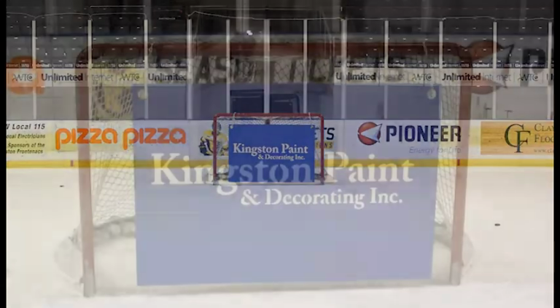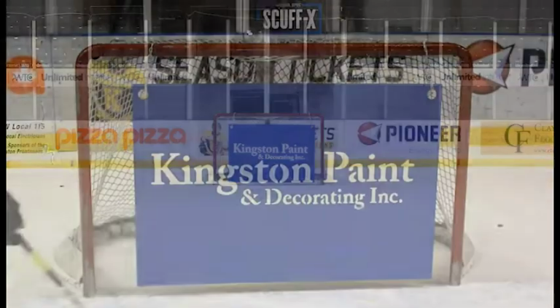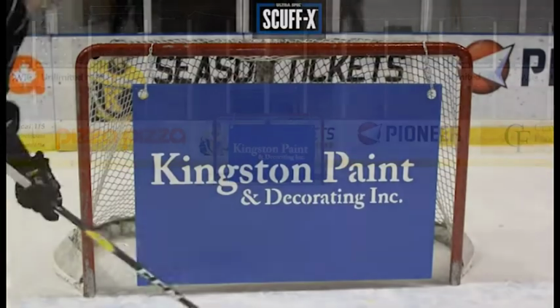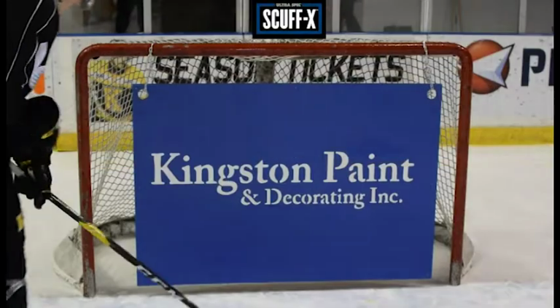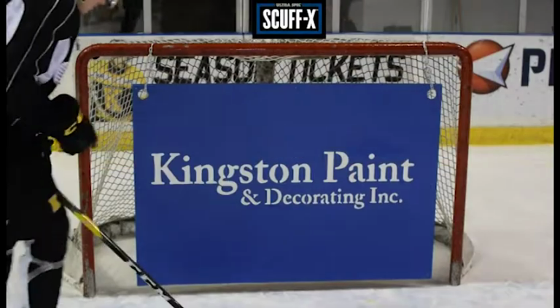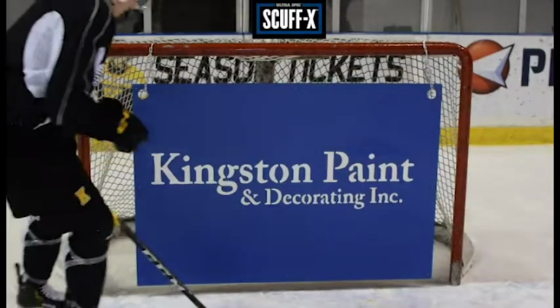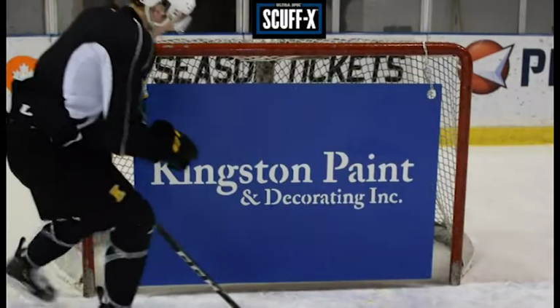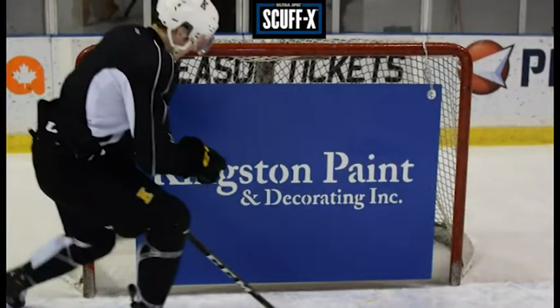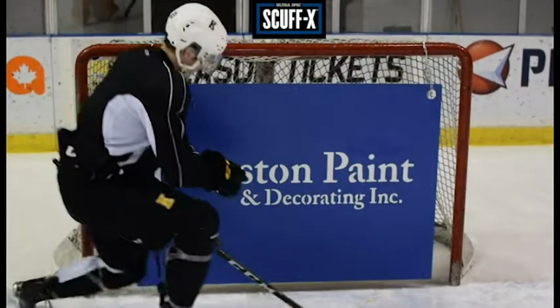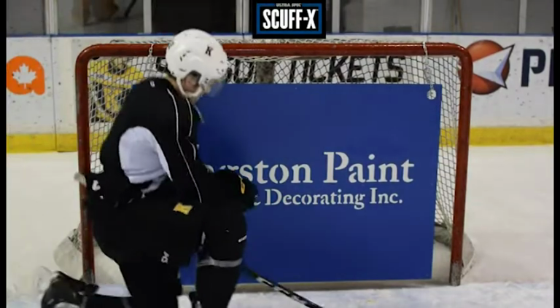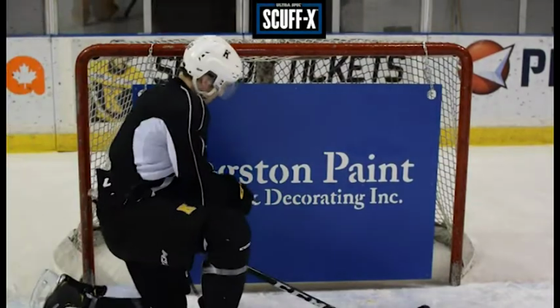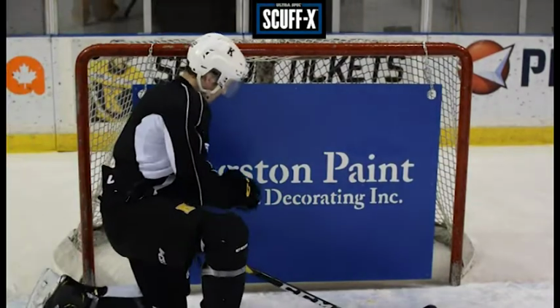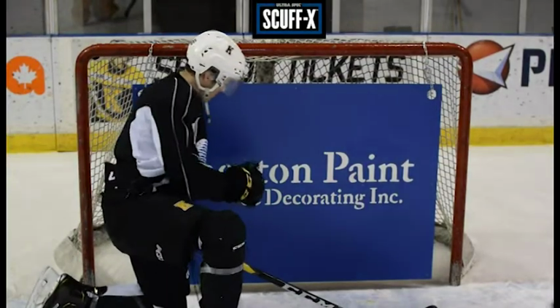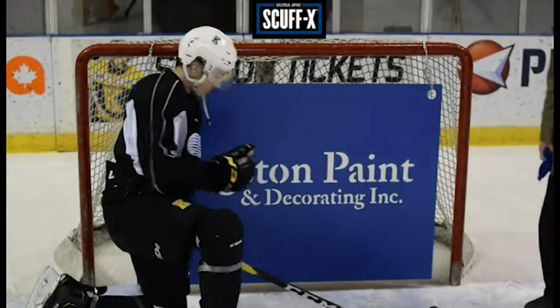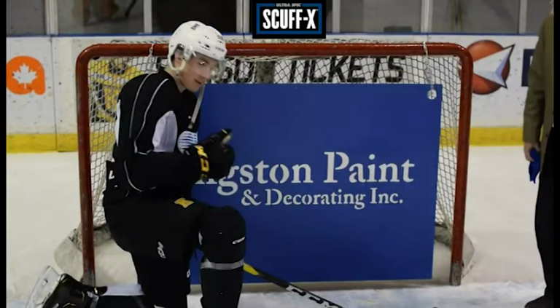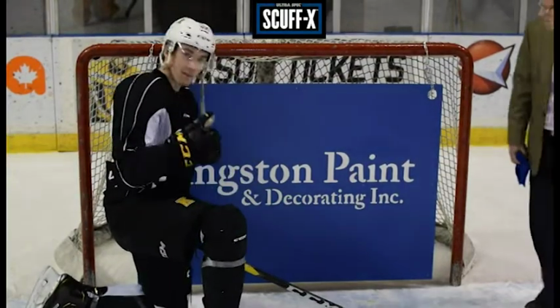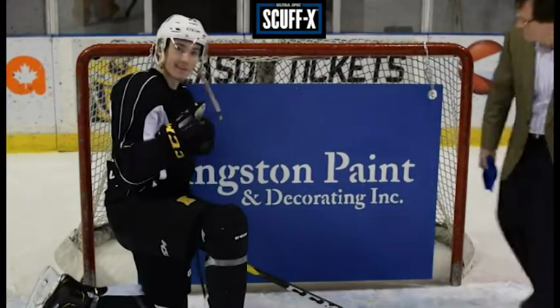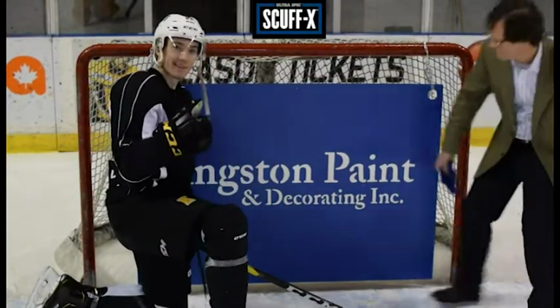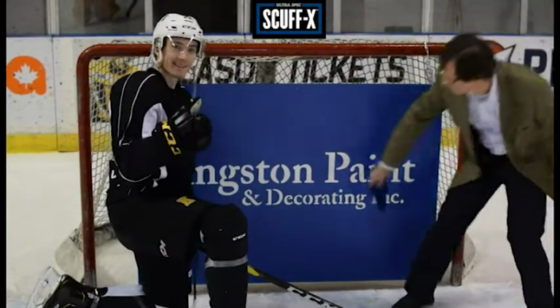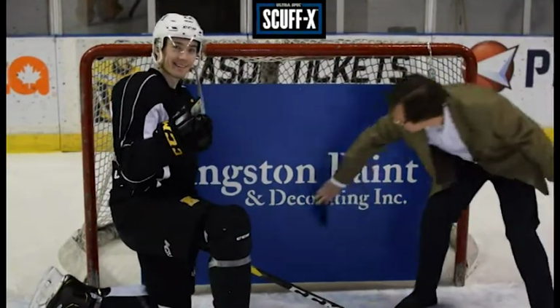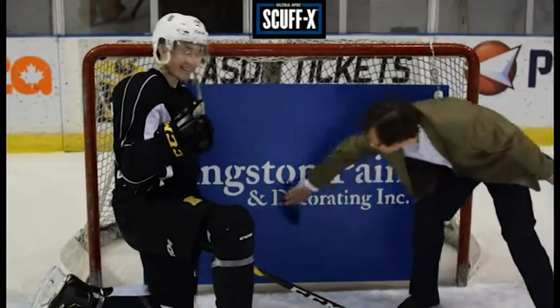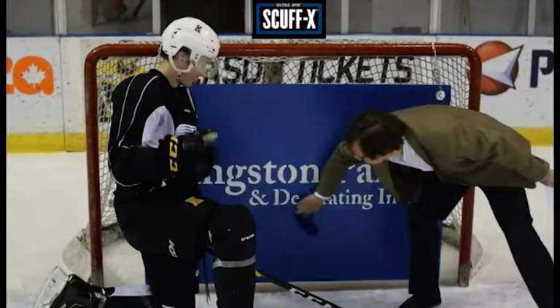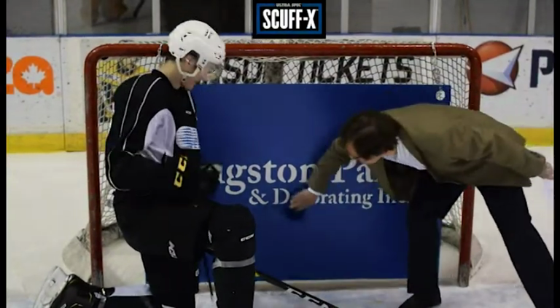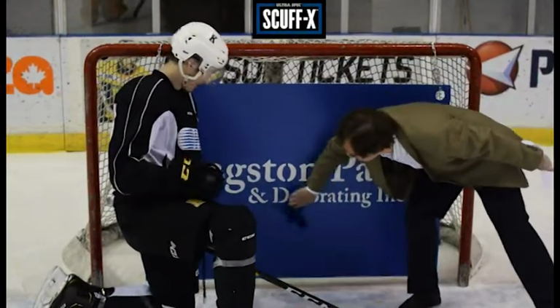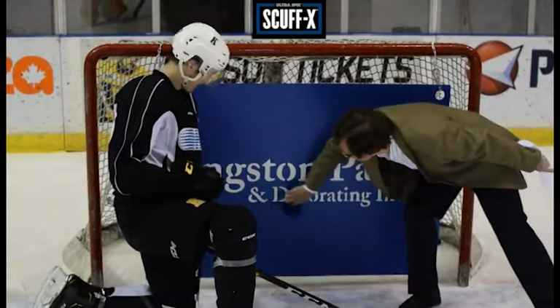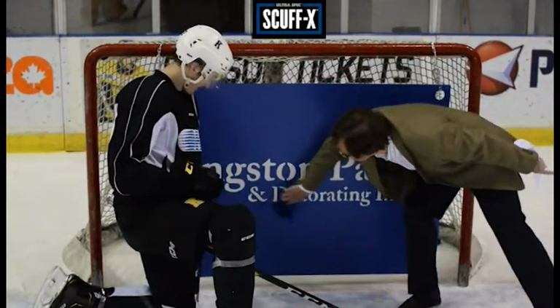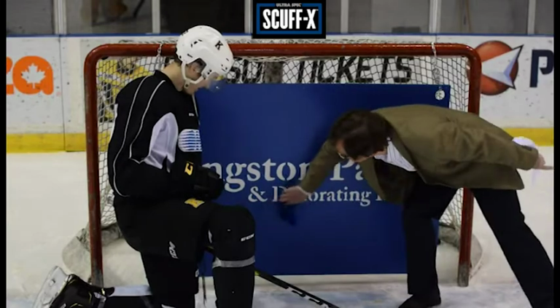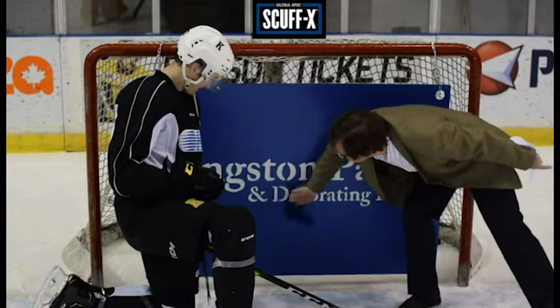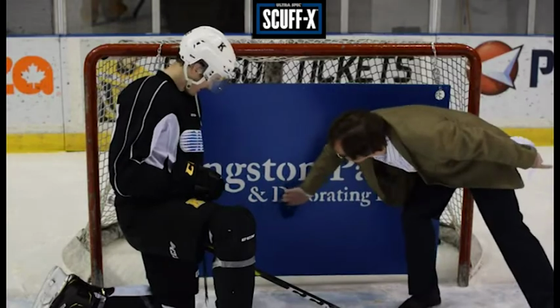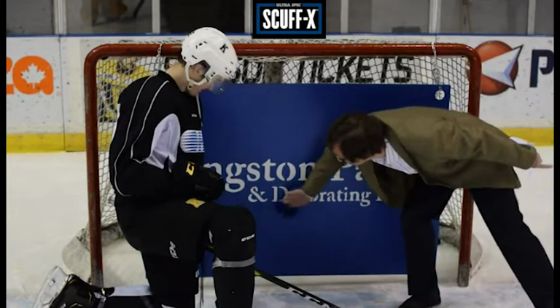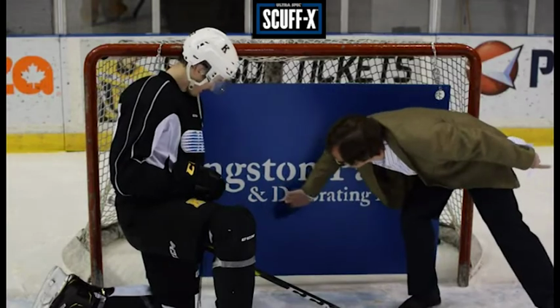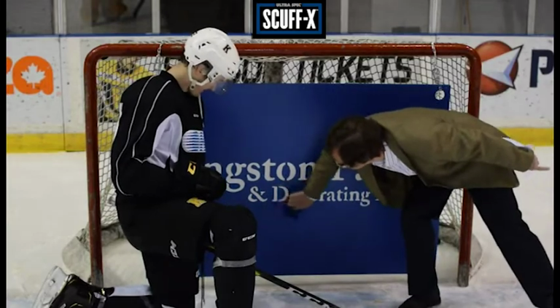Scuff-X outperforms the competition. Kingston Paint, the place to start for a great finish.